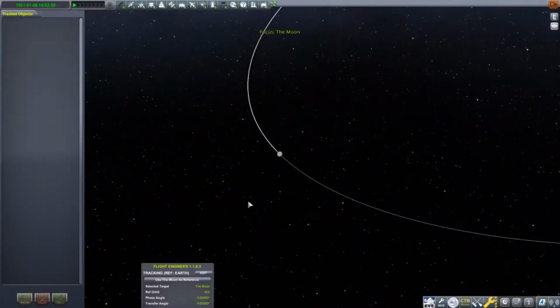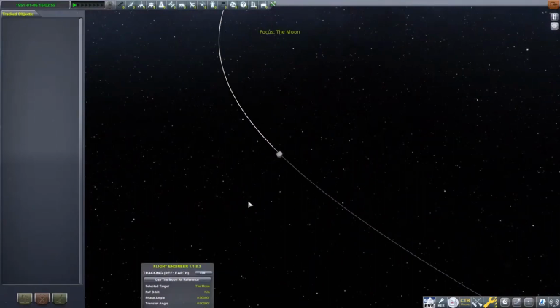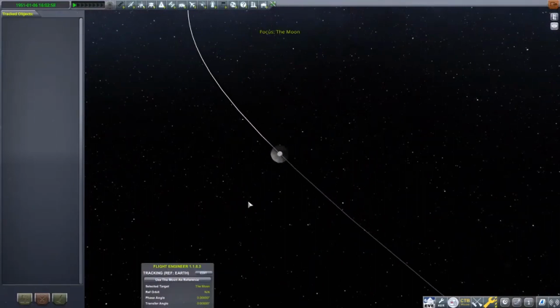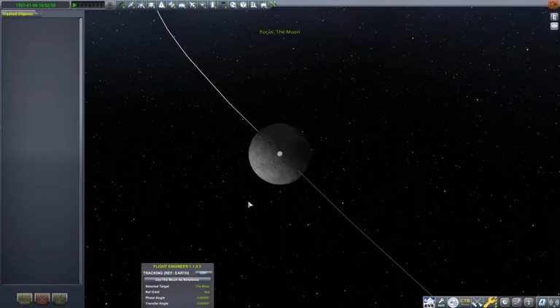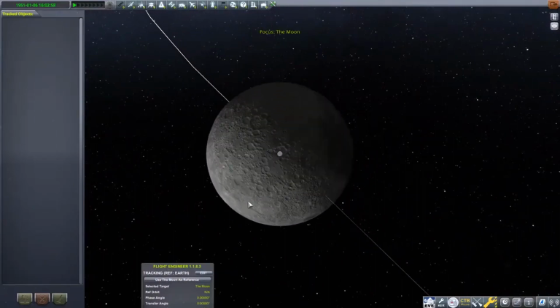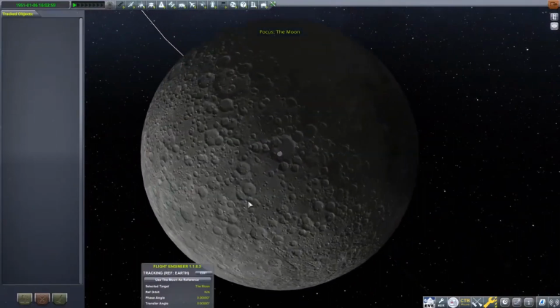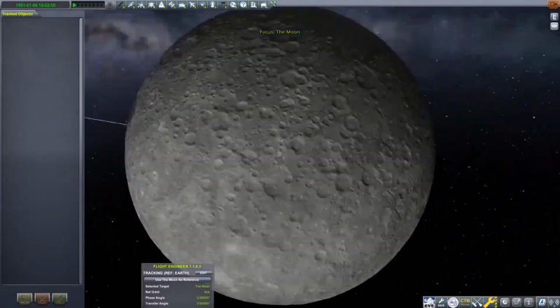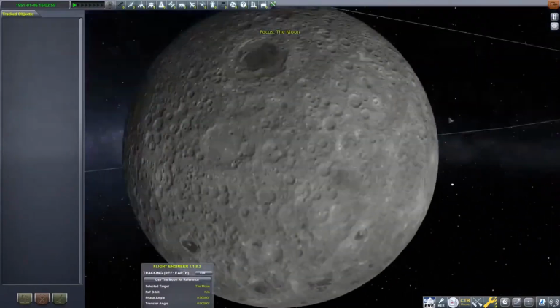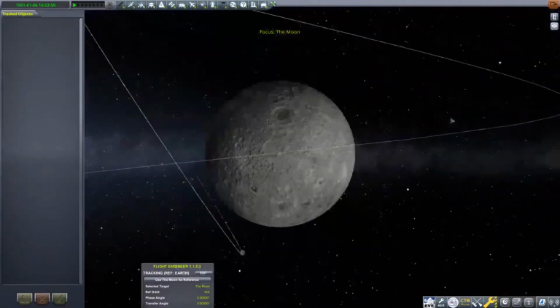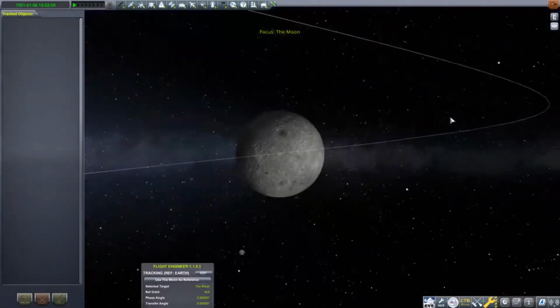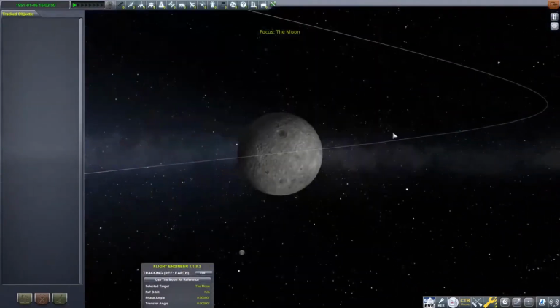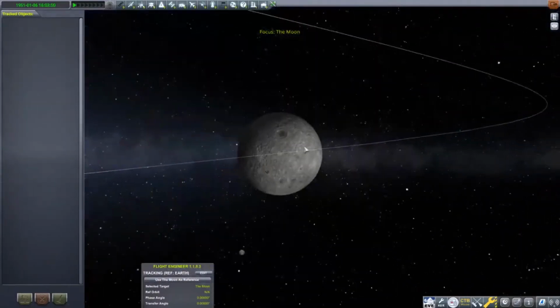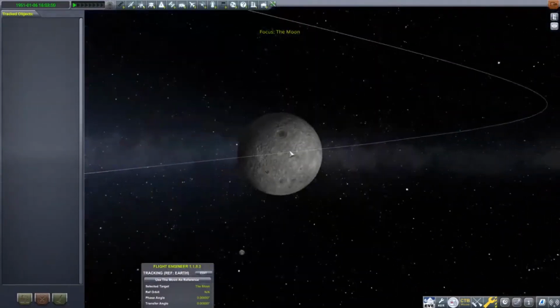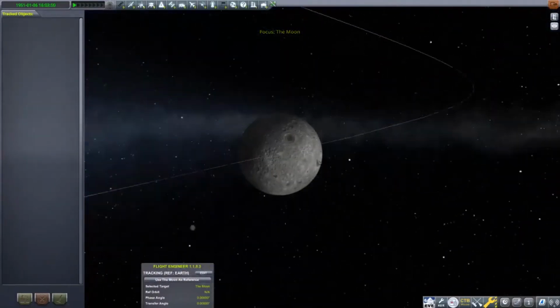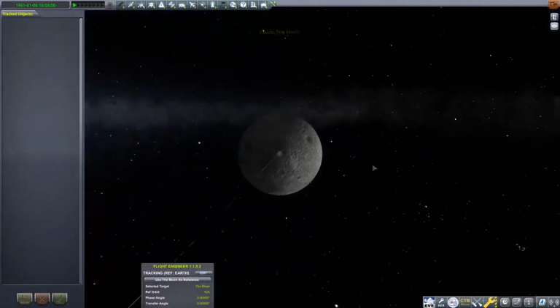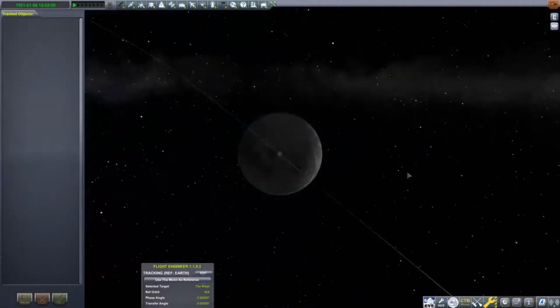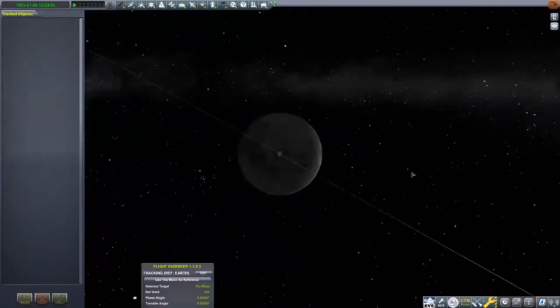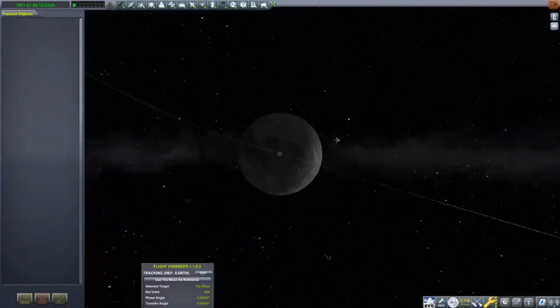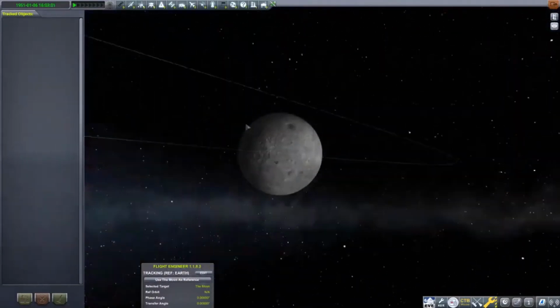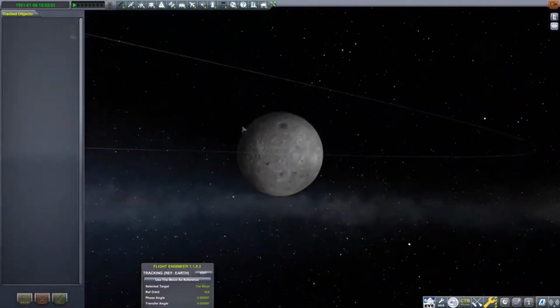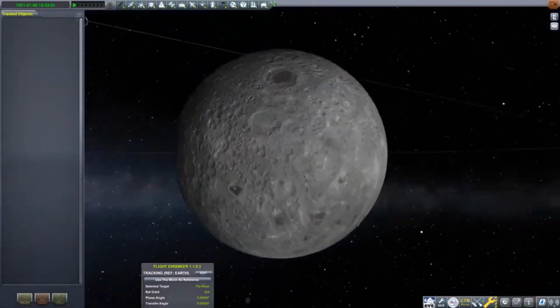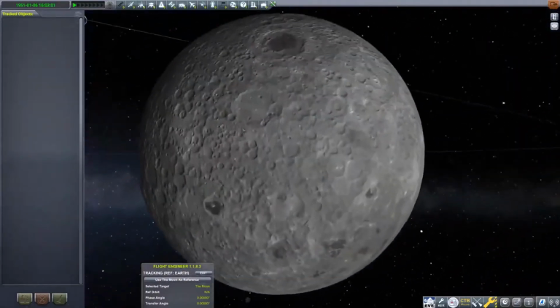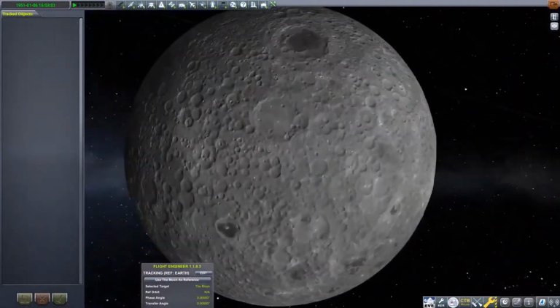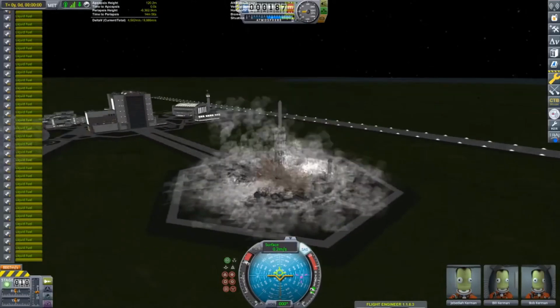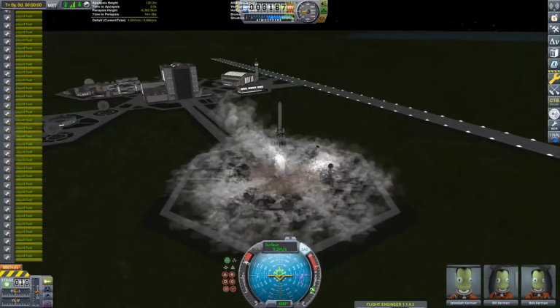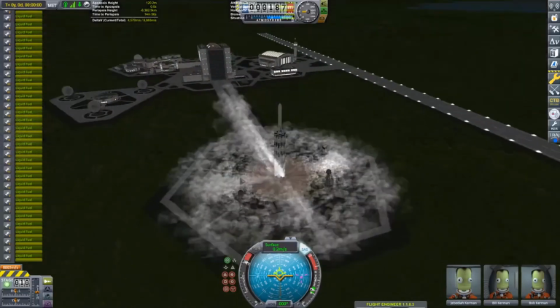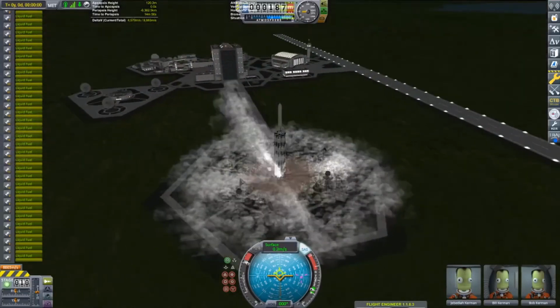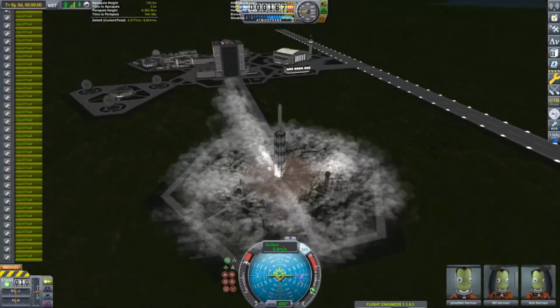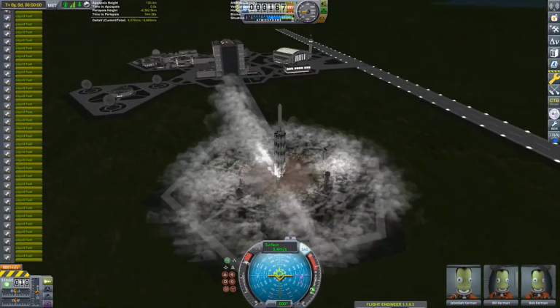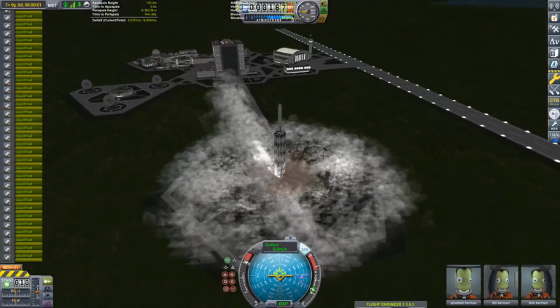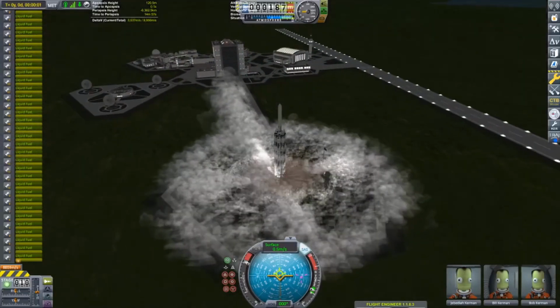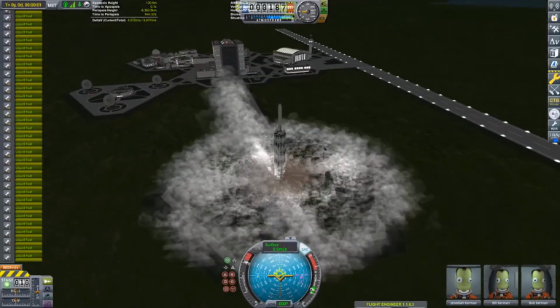I set out a goal at the beginning of the stream to try and make it to the moon and back by the end of the stream, so we'll see how it goes.